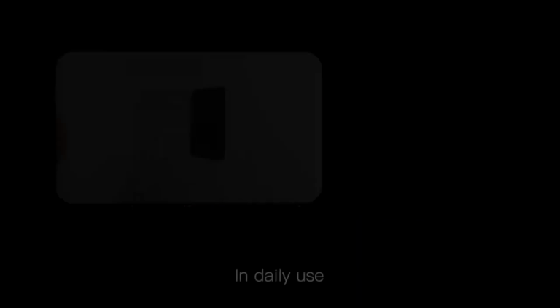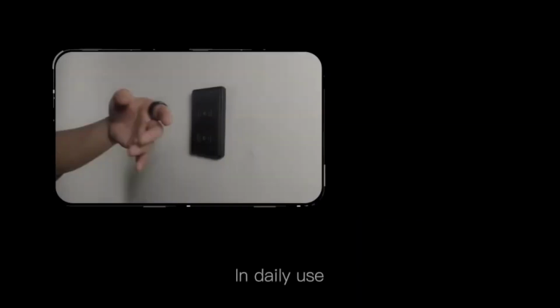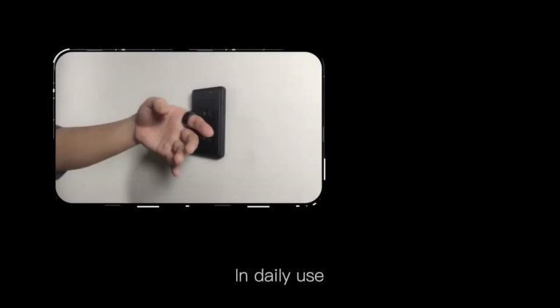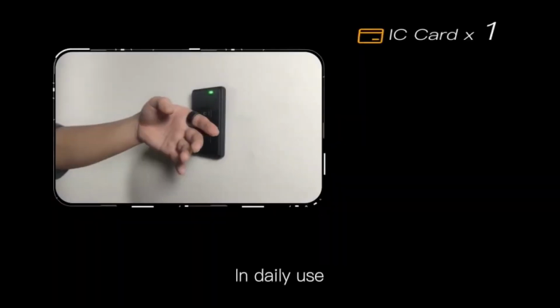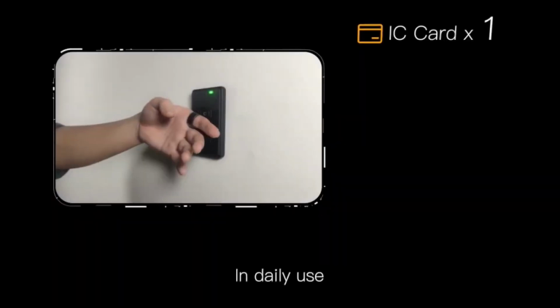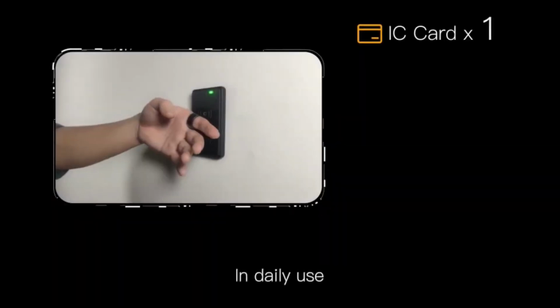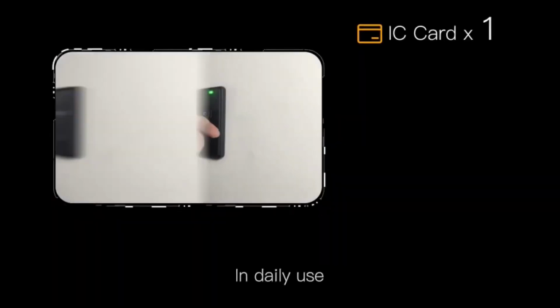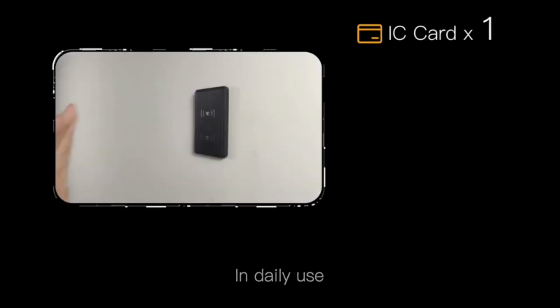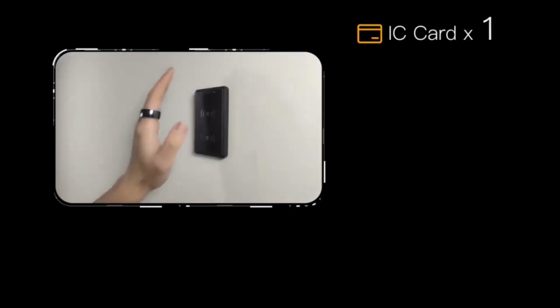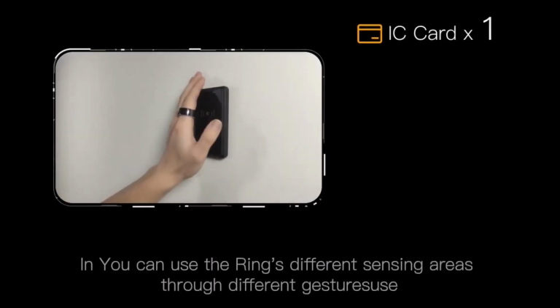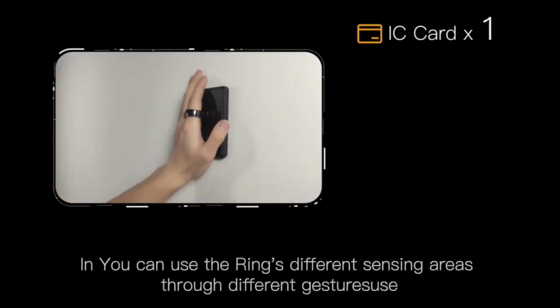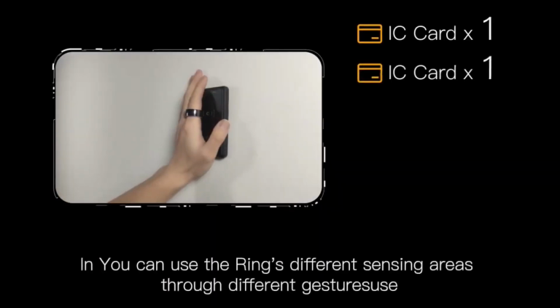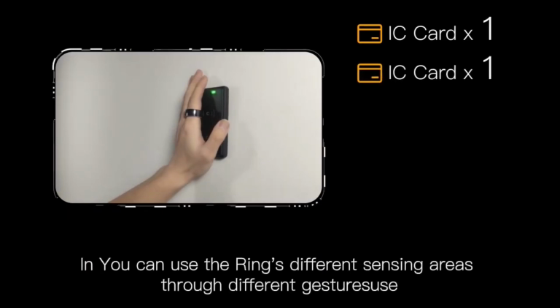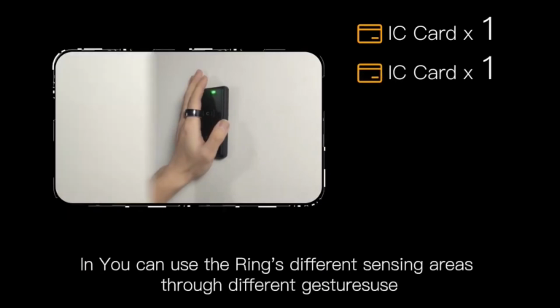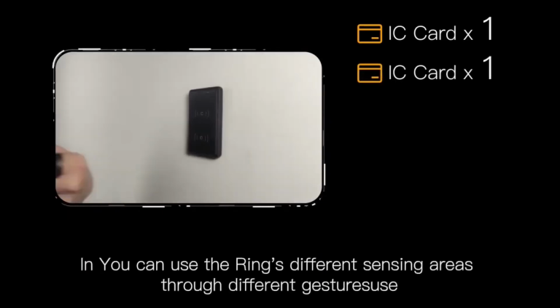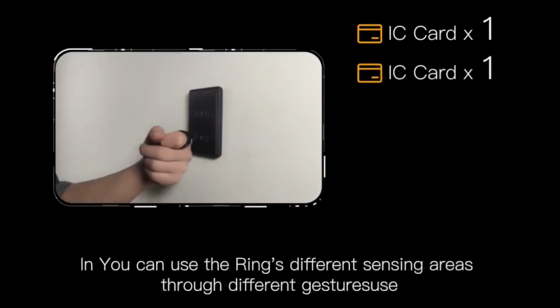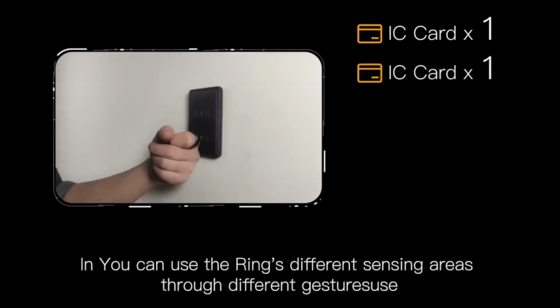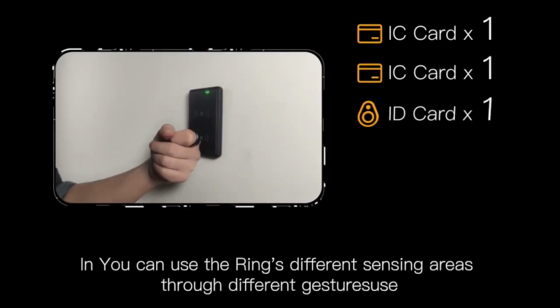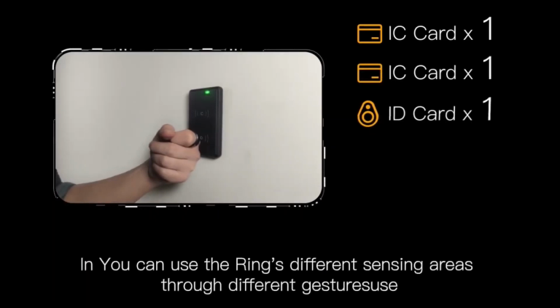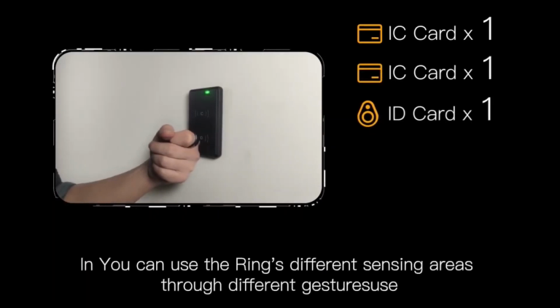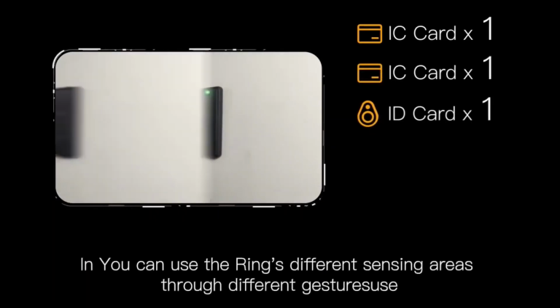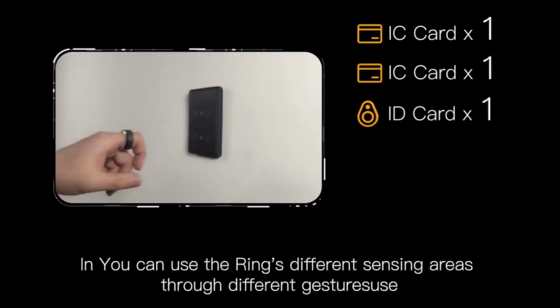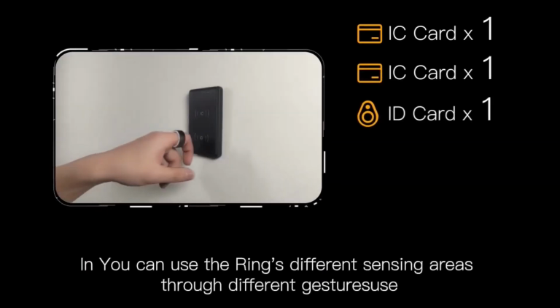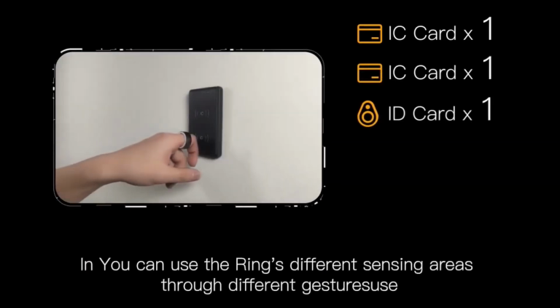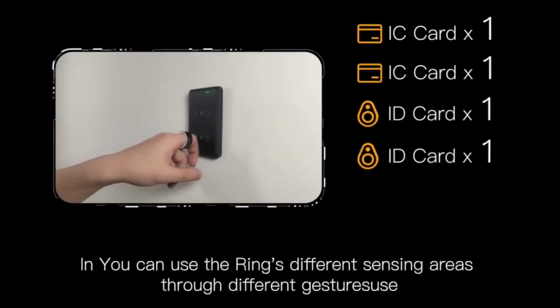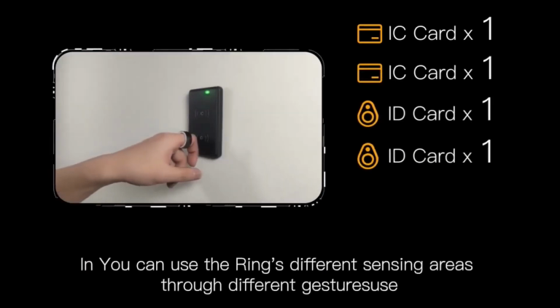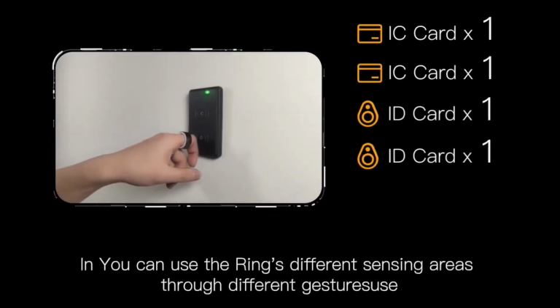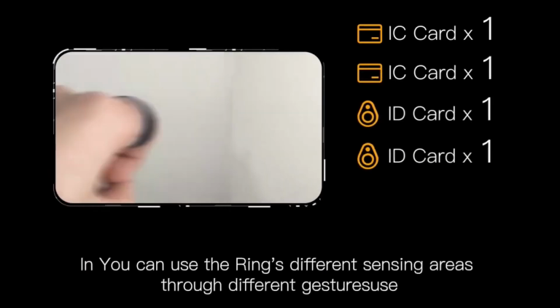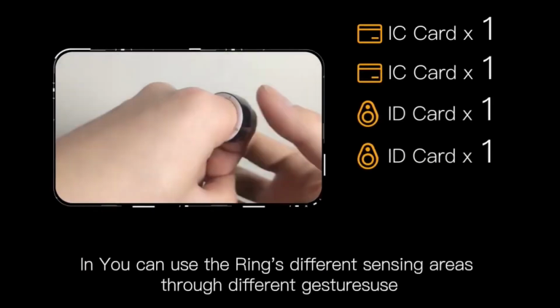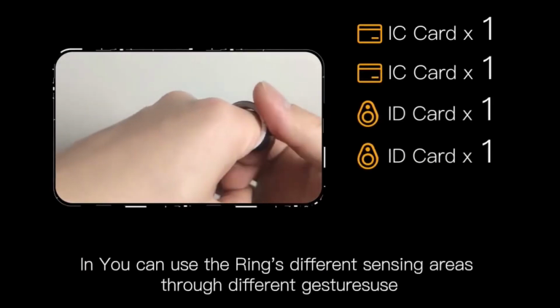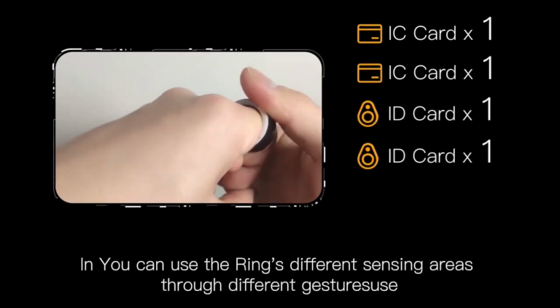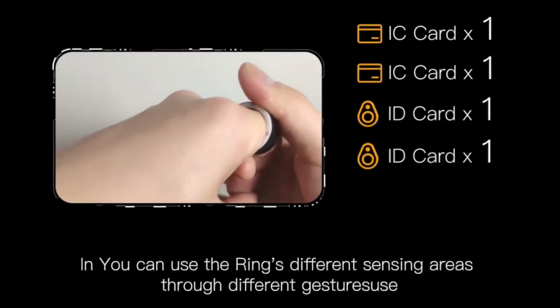In daily use, you can use the ring's different sensing areas through different gestures.